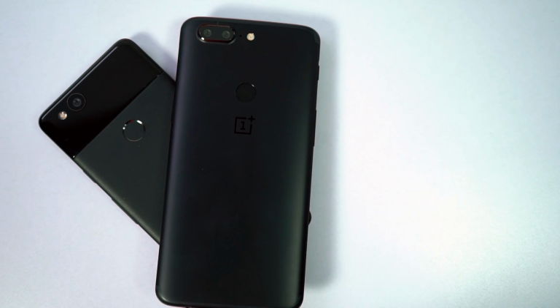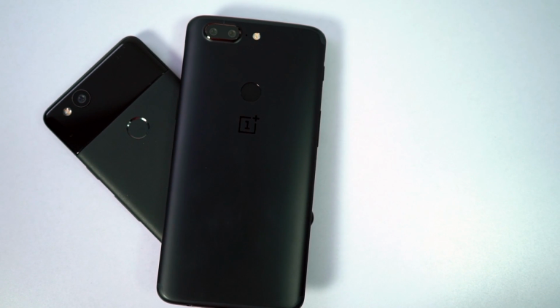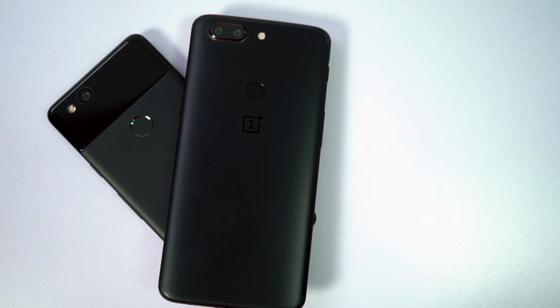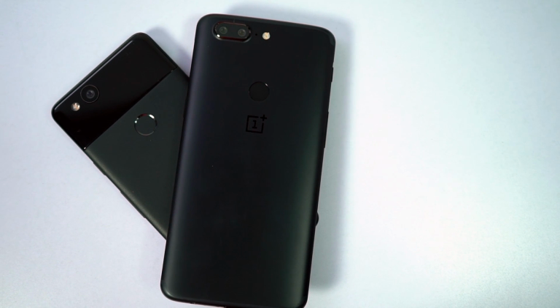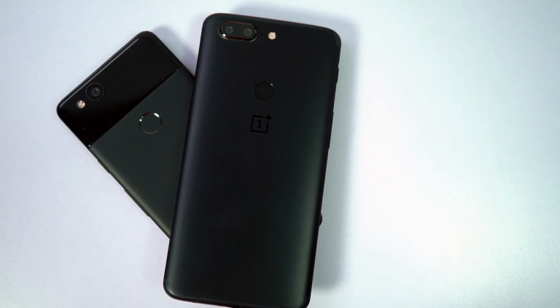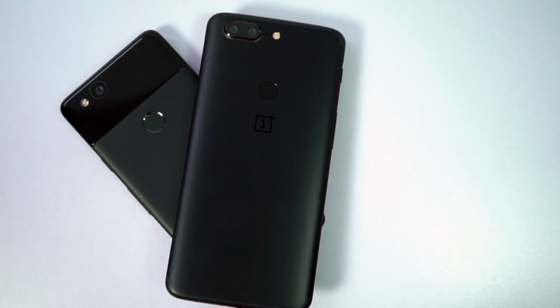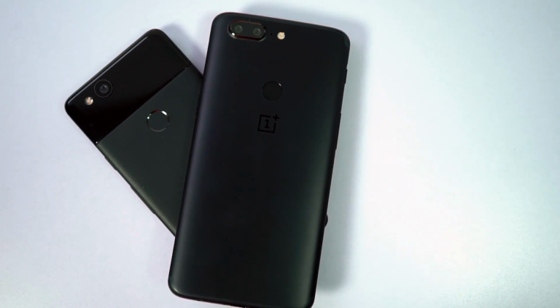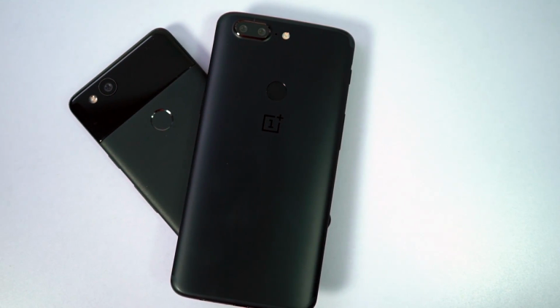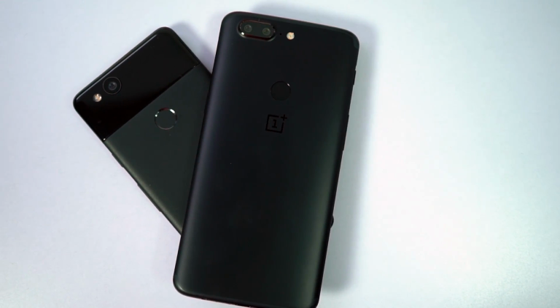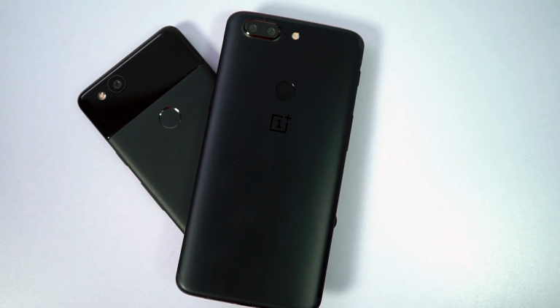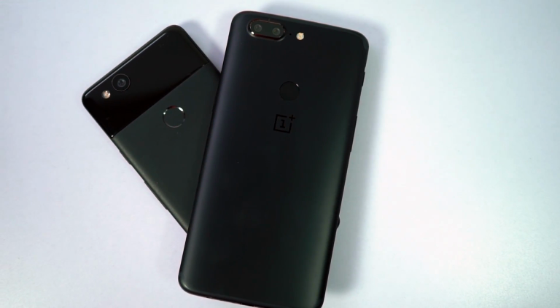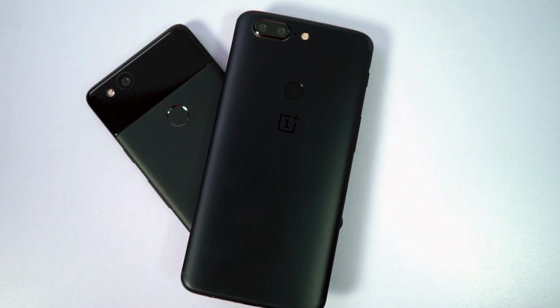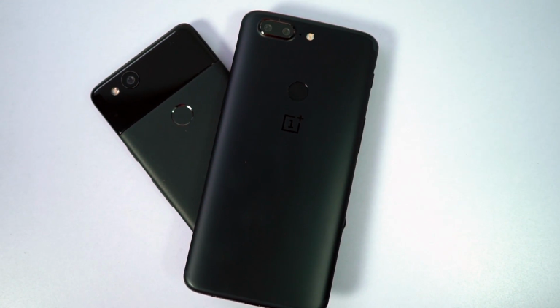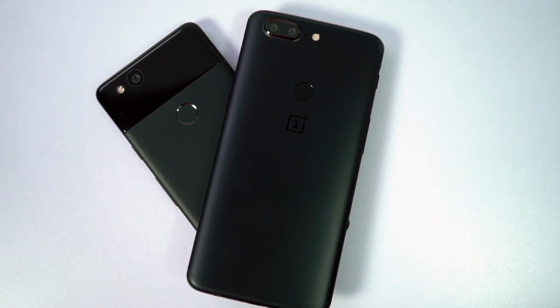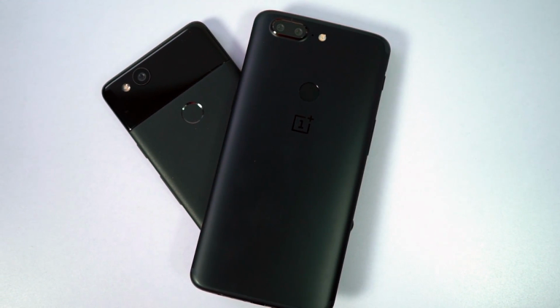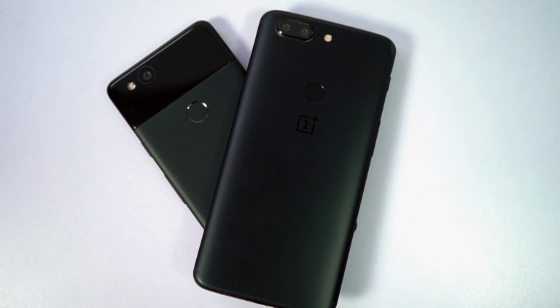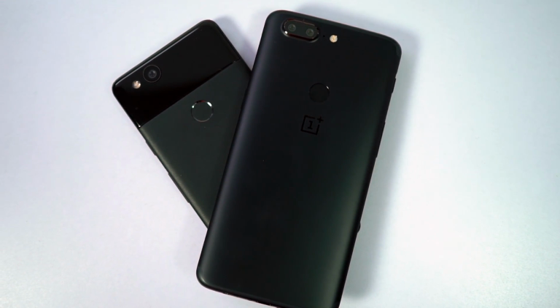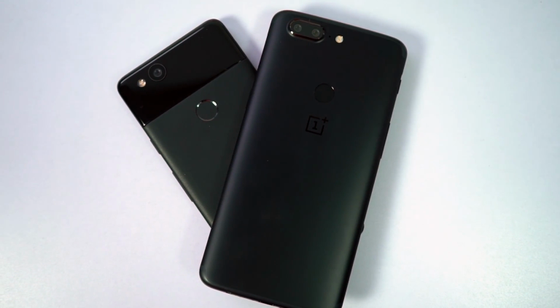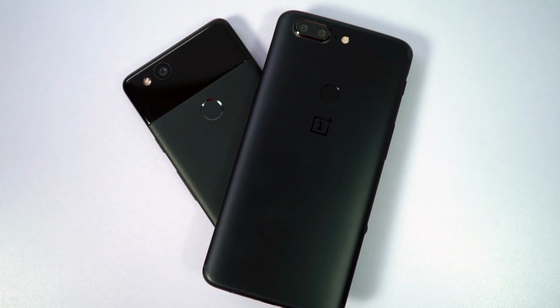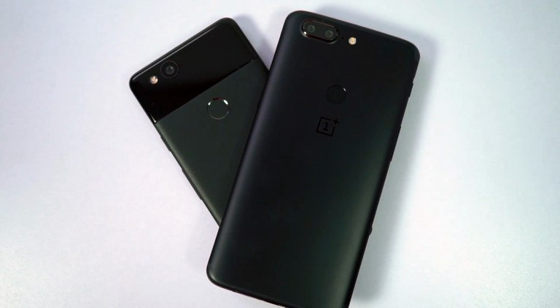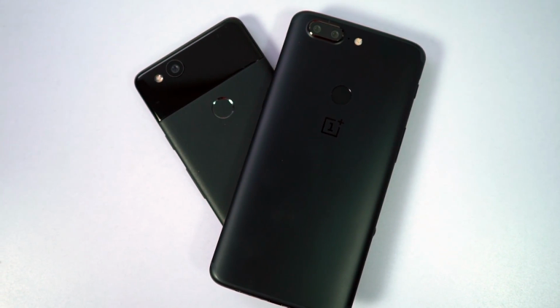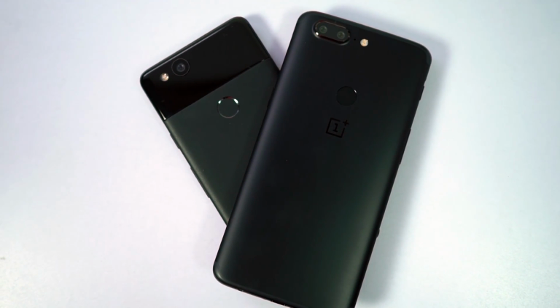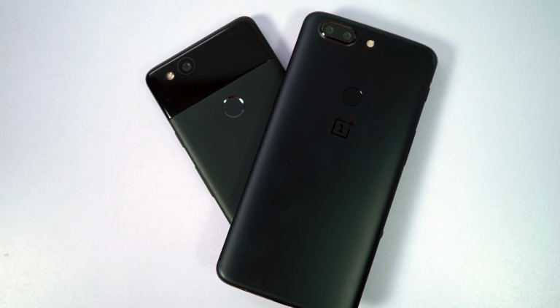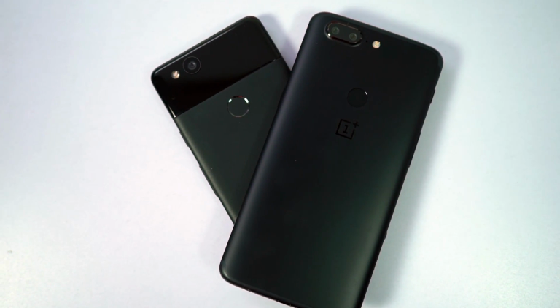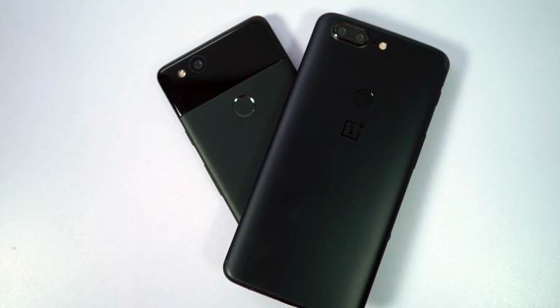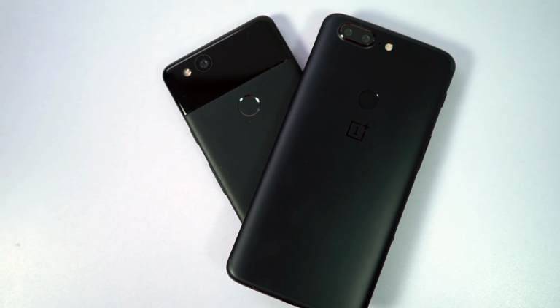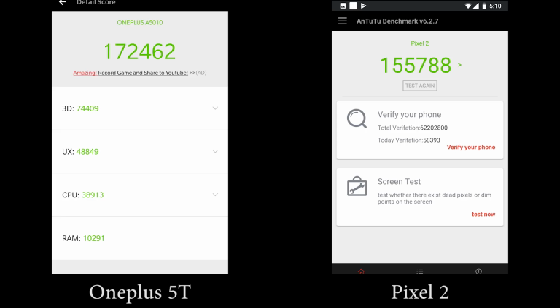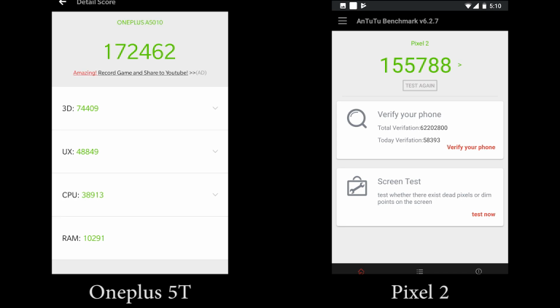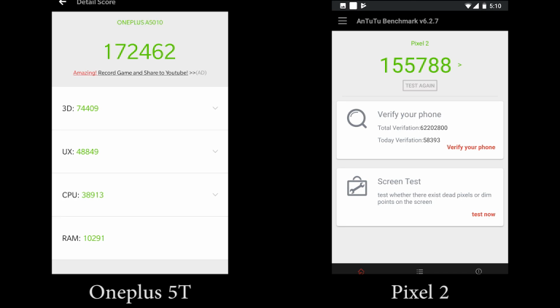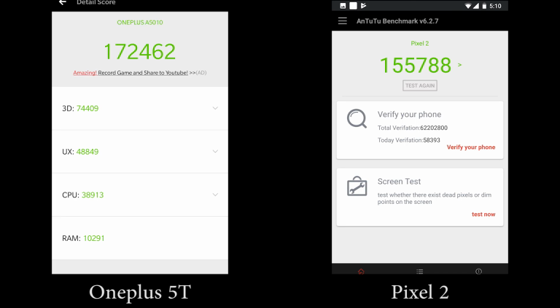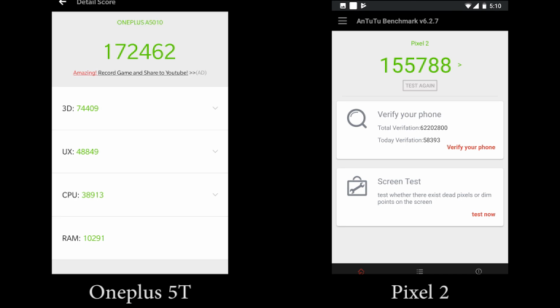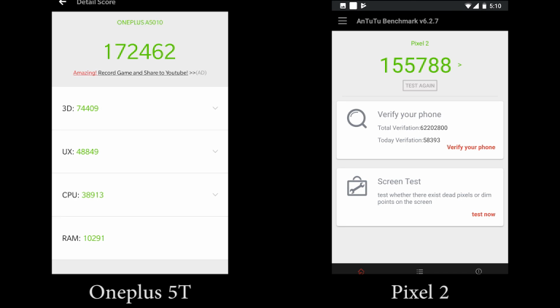What's up everyone, I am Nikhil from Greedy Tech and this is the speed test between the OnePlus 5T and the Google Pixel 2. These are the benchmark scores.